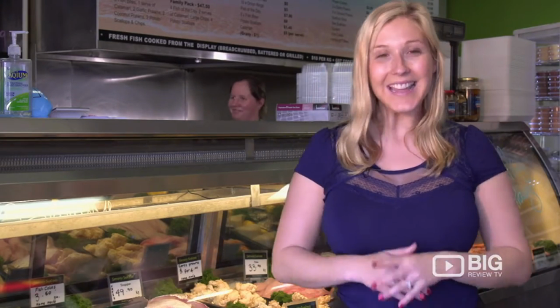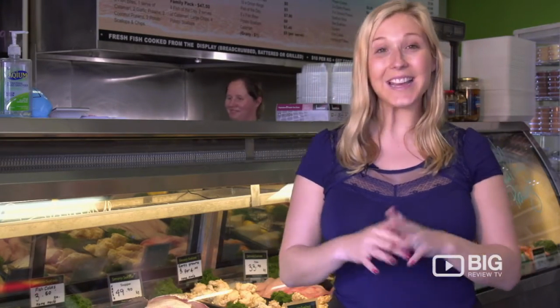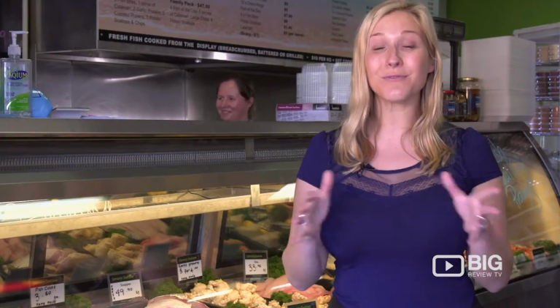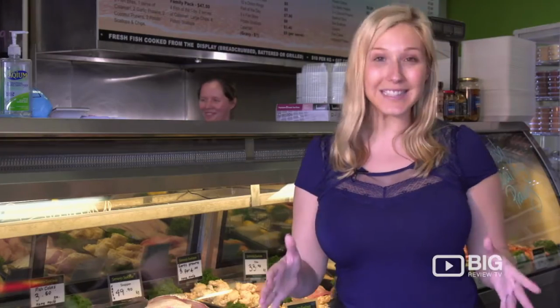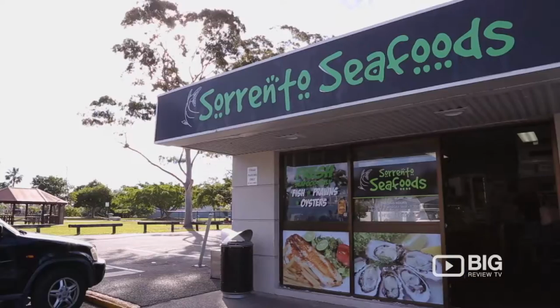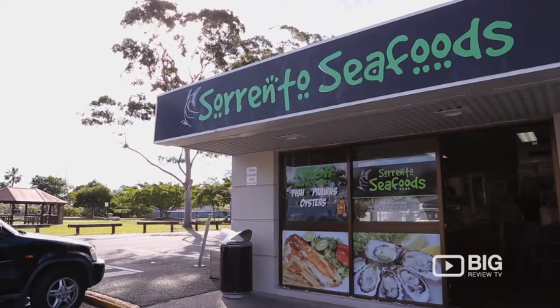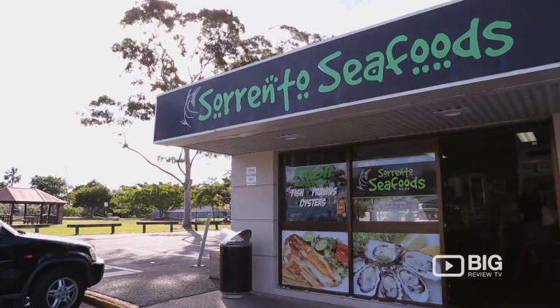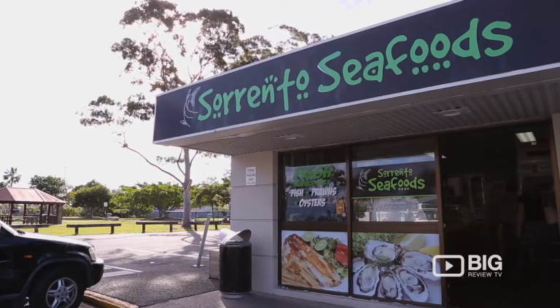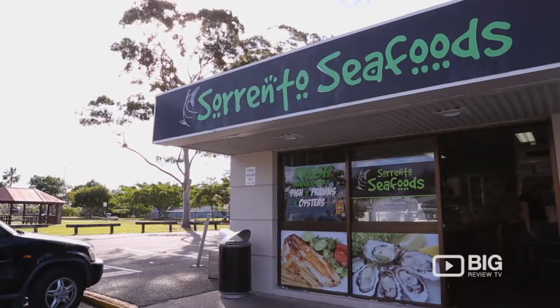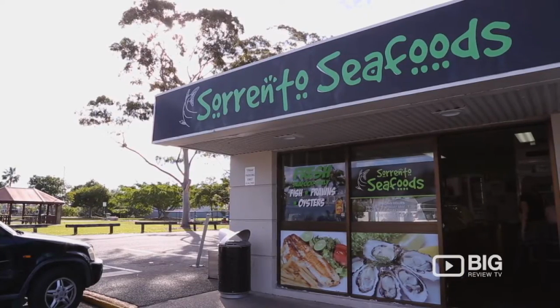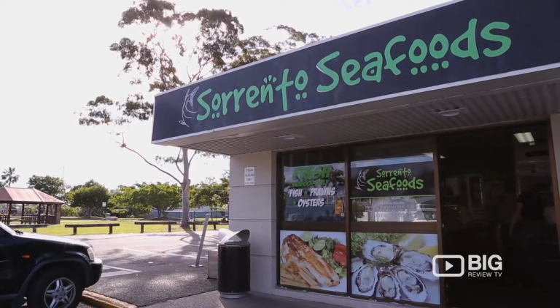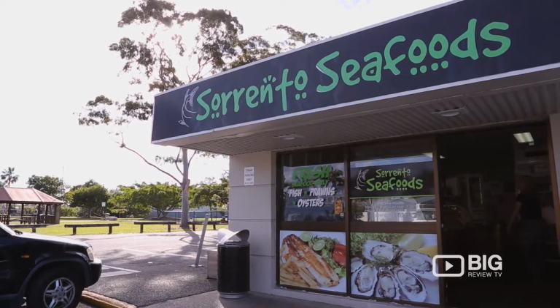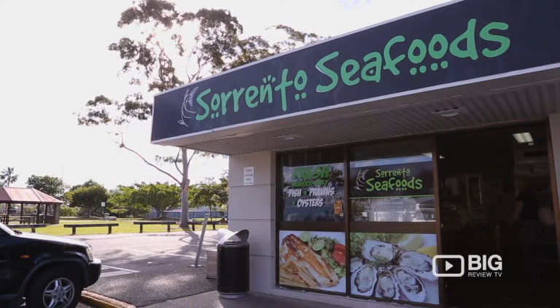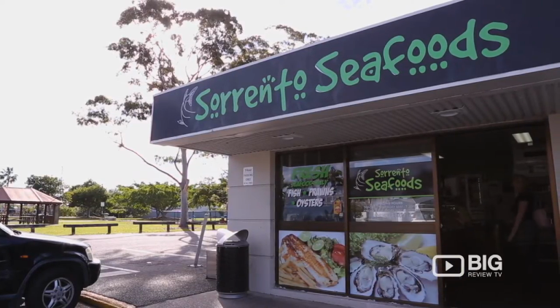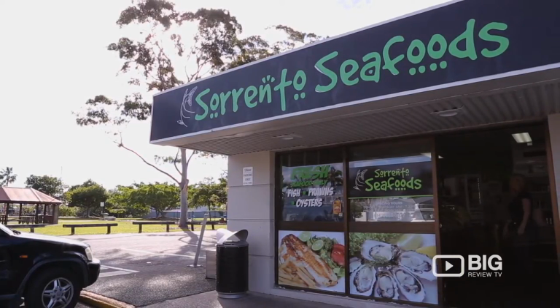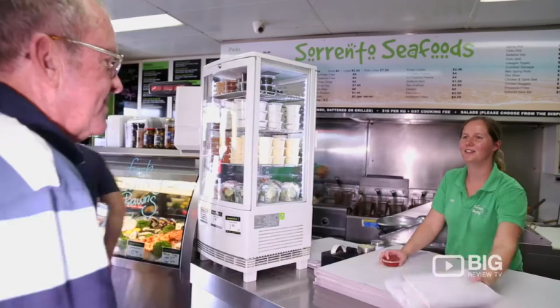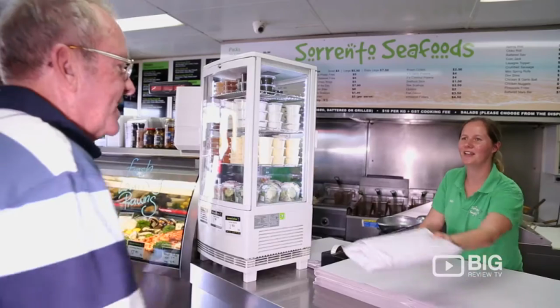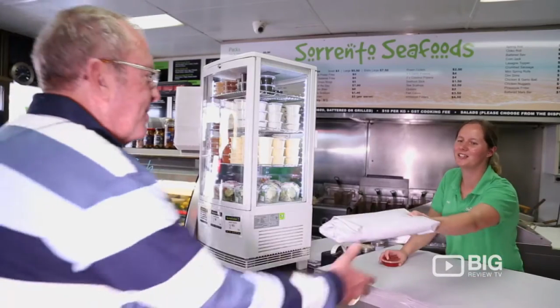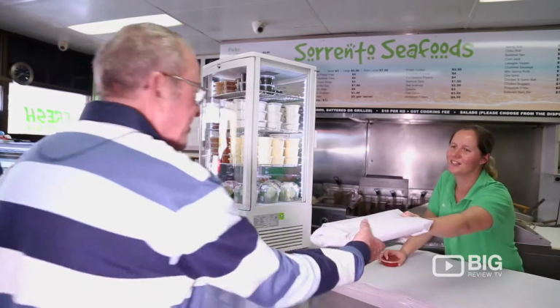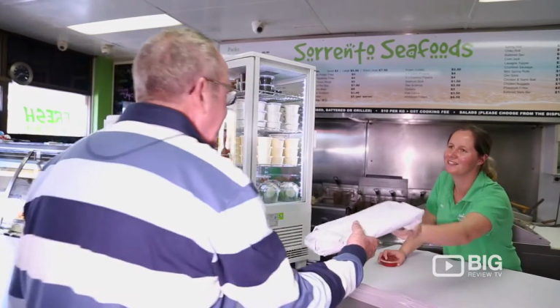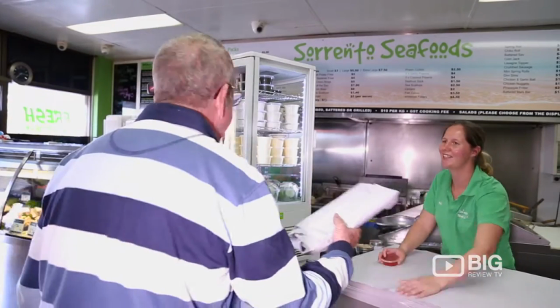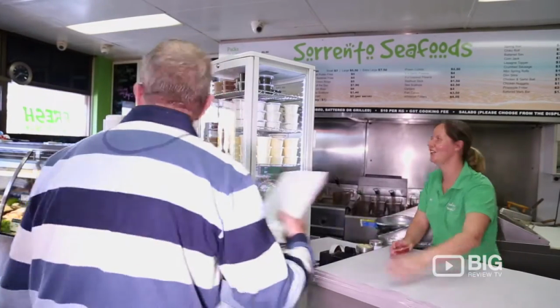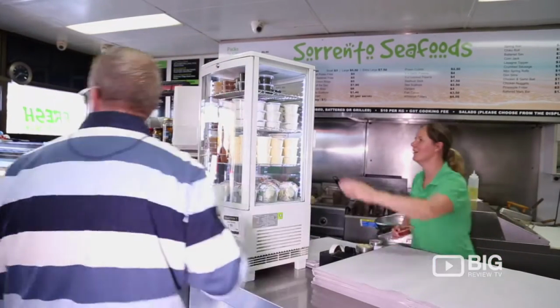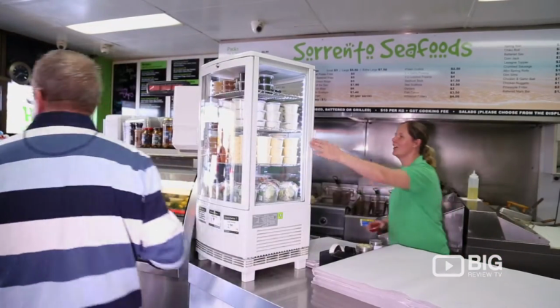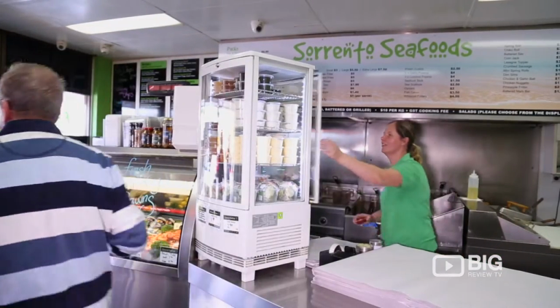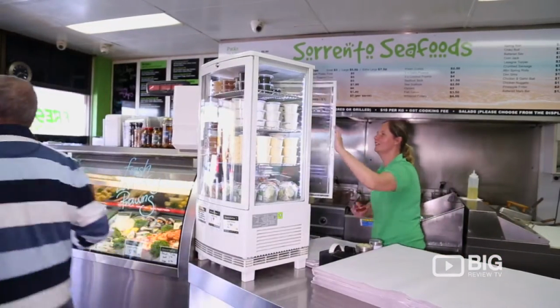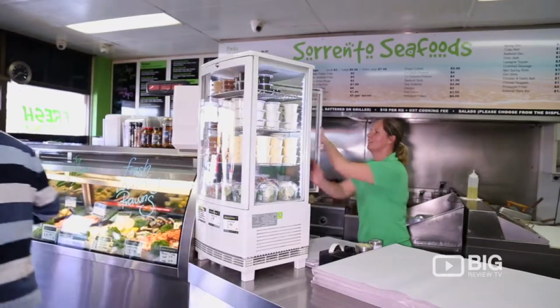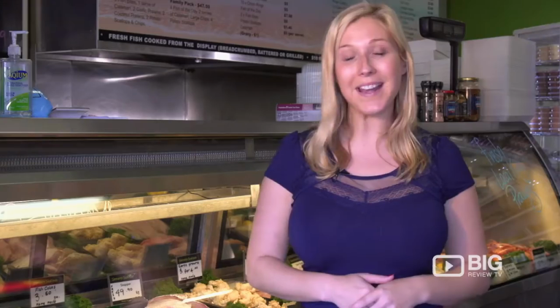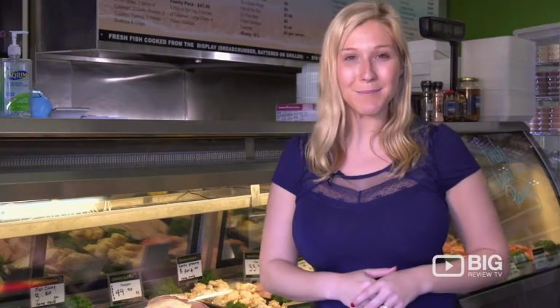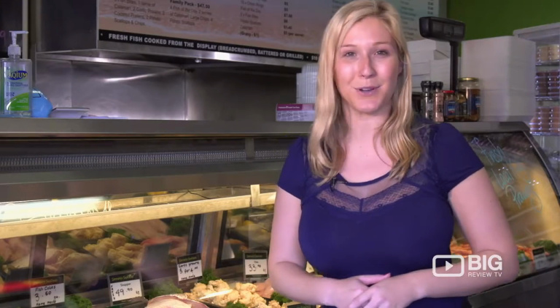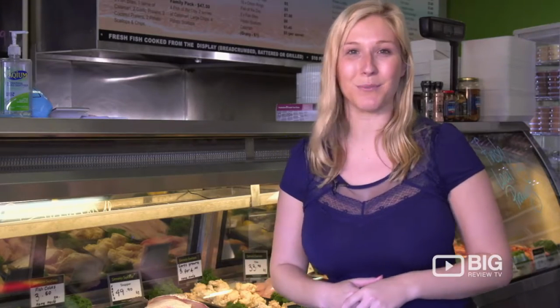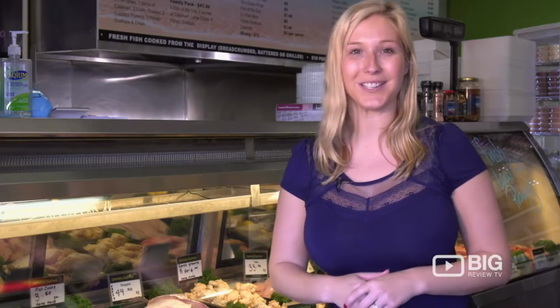They are really centrally located here in Sorrento. You're close to Southport, Broadbeach, Mermaid, and Bondi Waters.